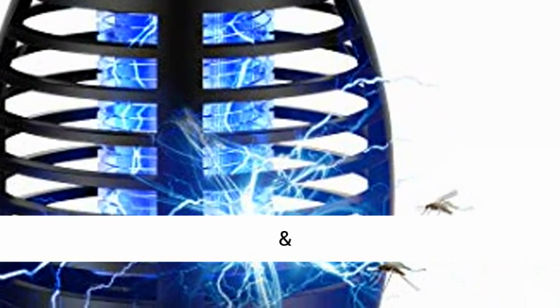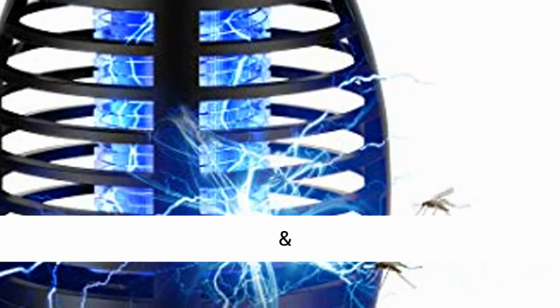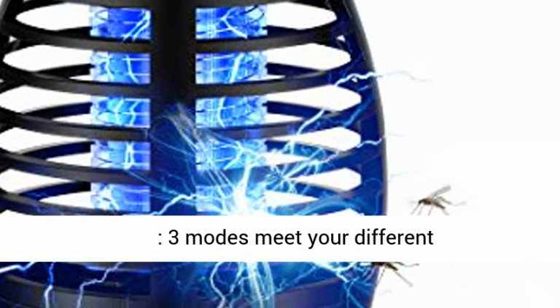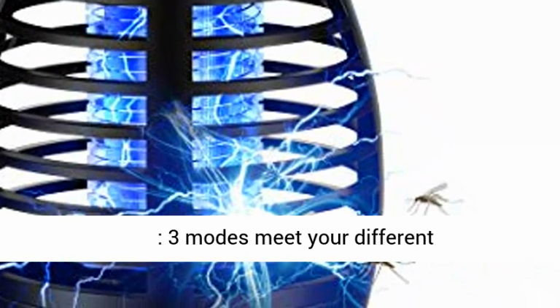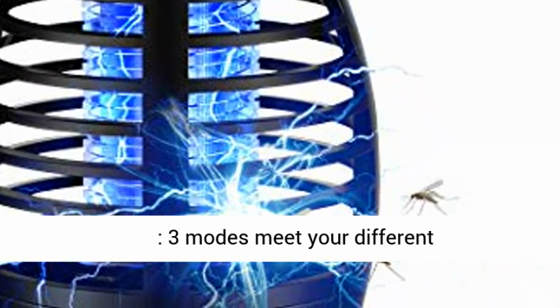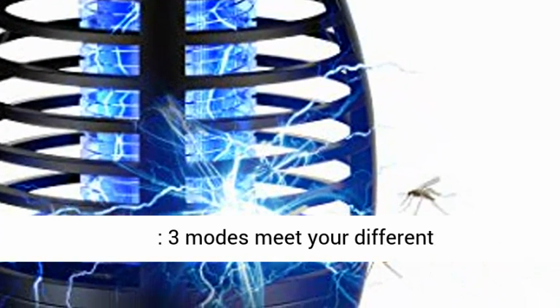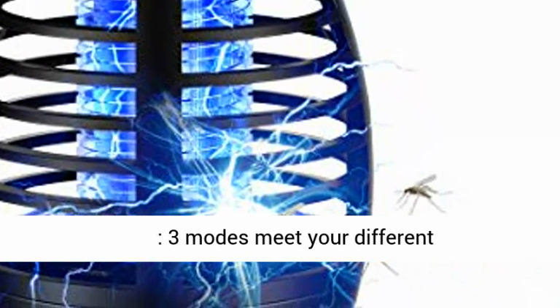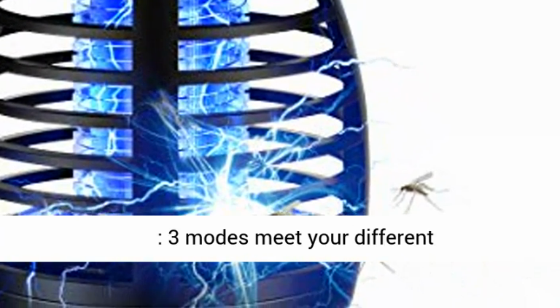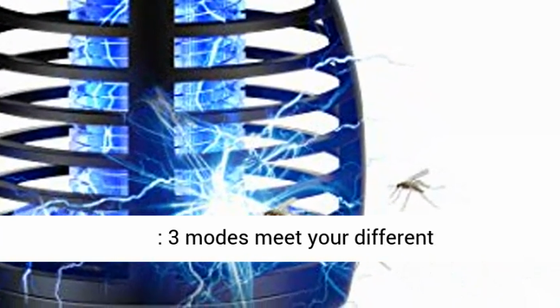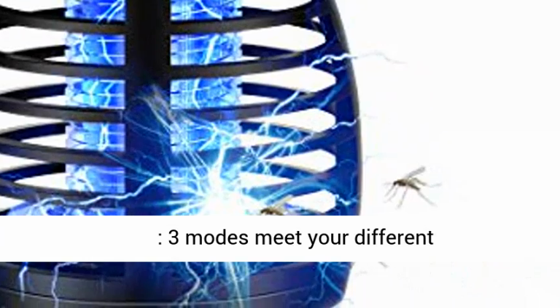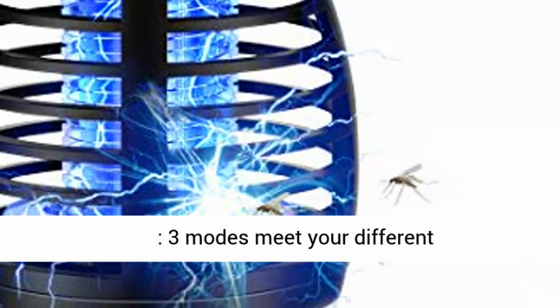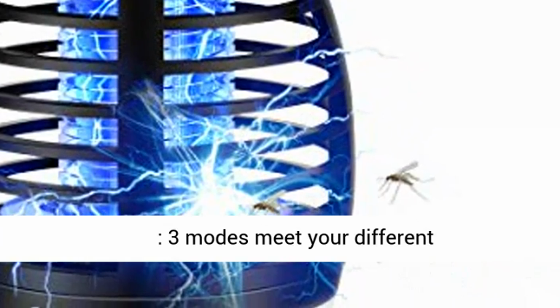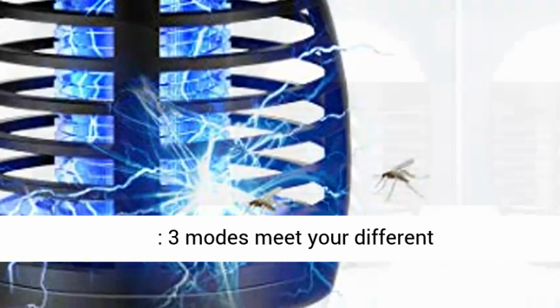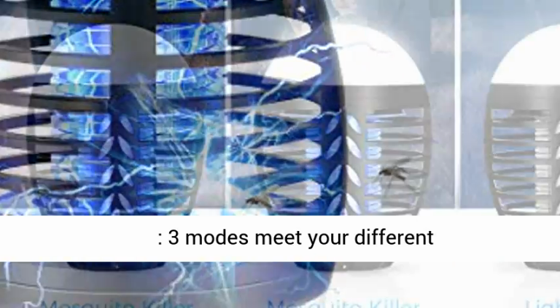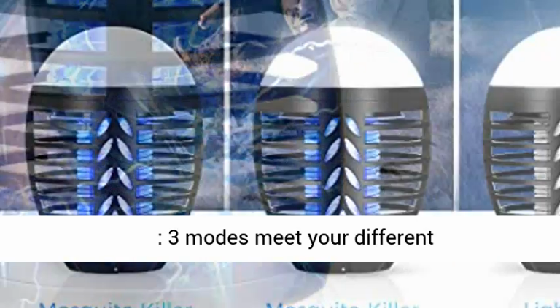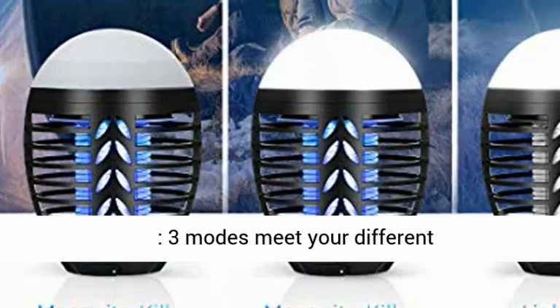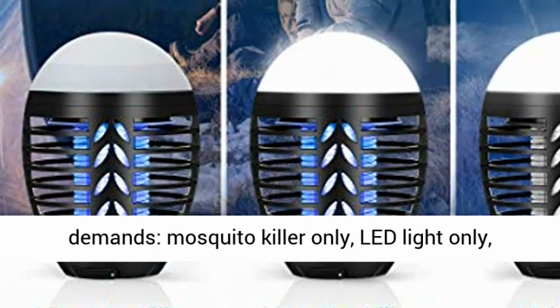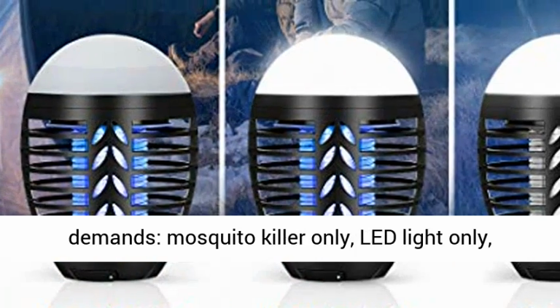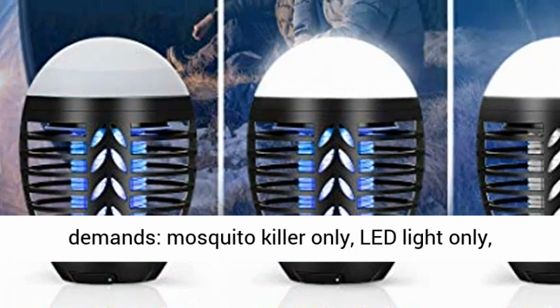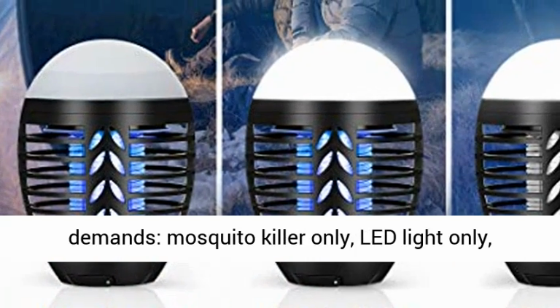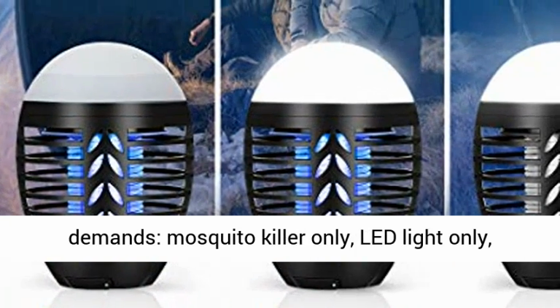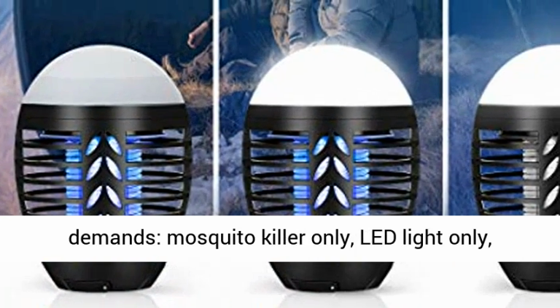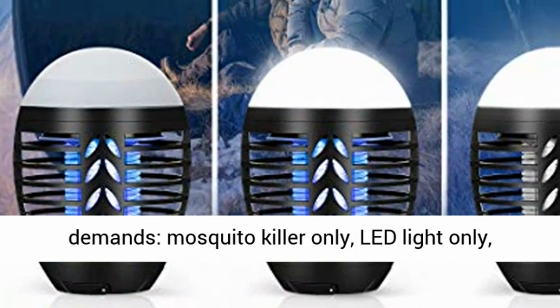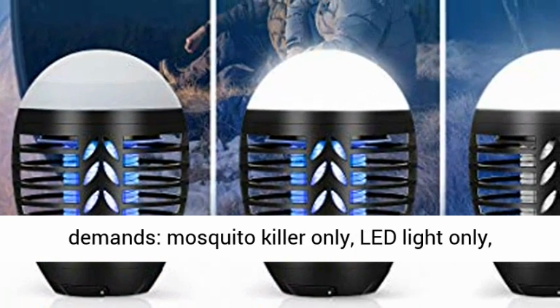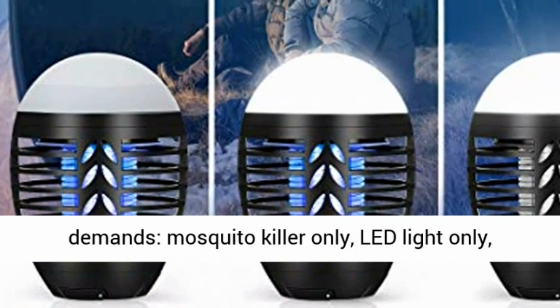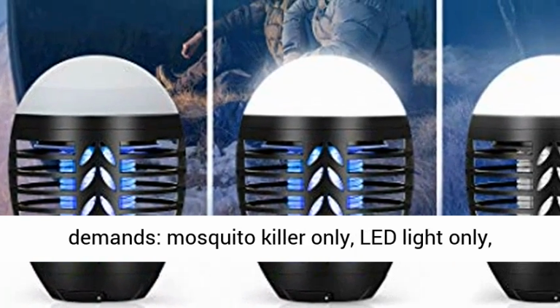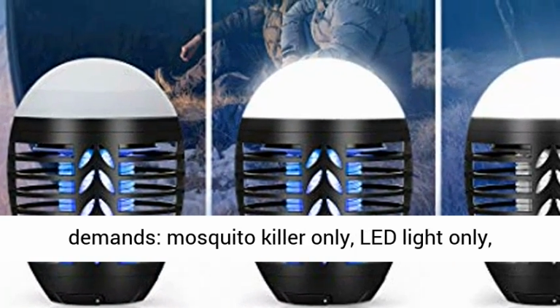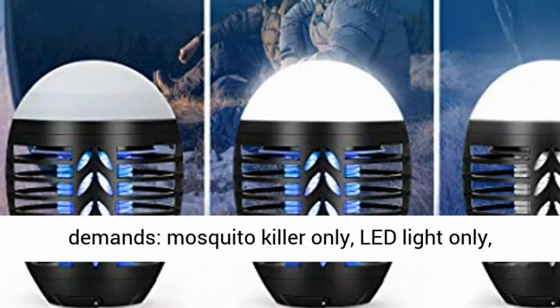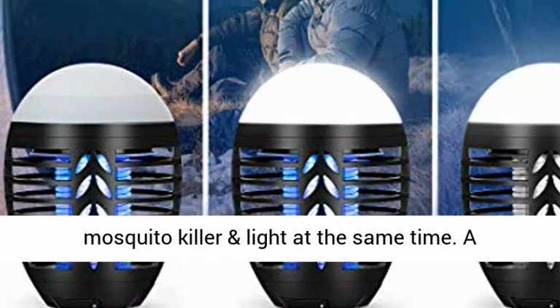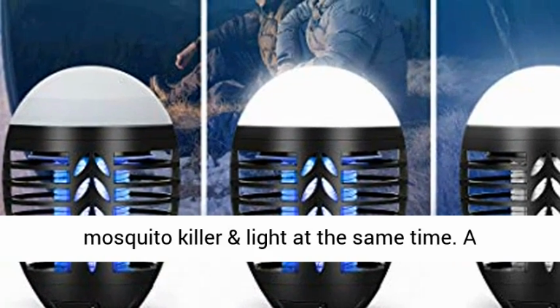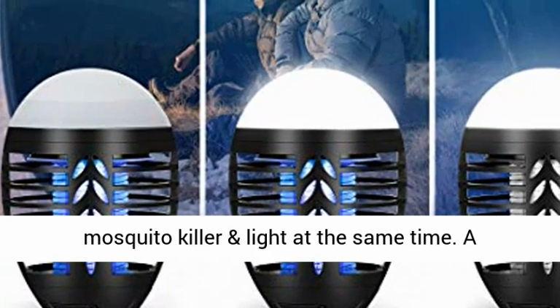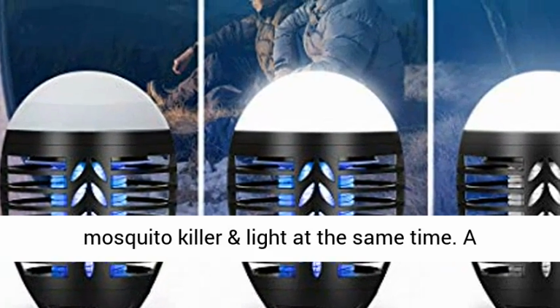Three modes meet your different demands: Mosquito Killer Only, LED Light Only, or Mosquito Killer and Light at the same time.